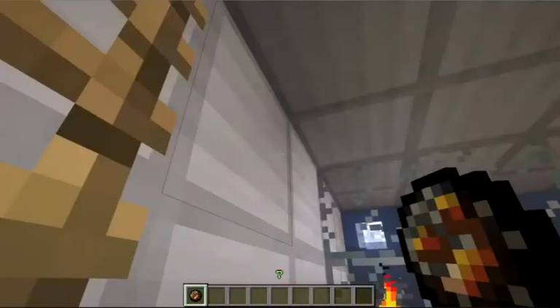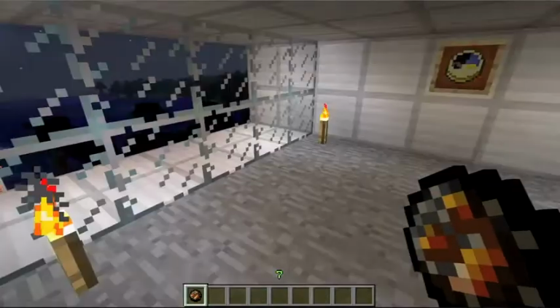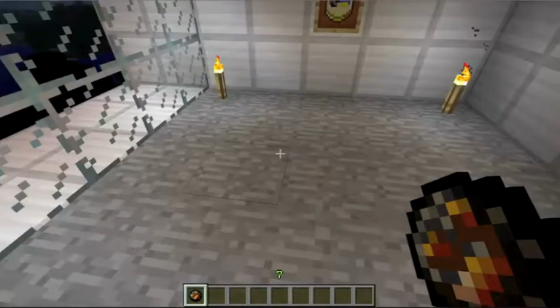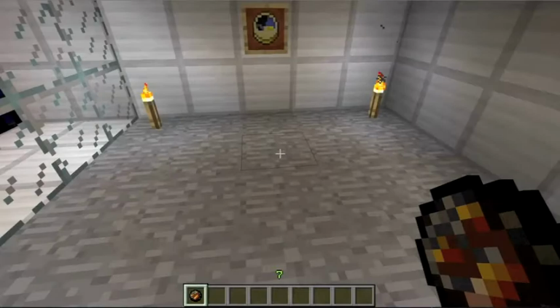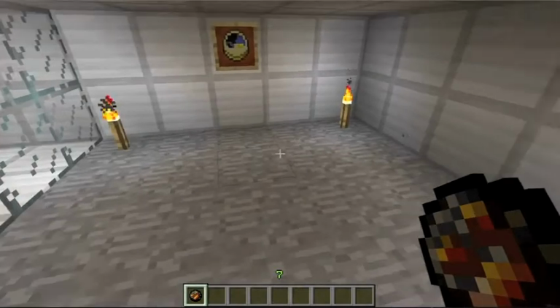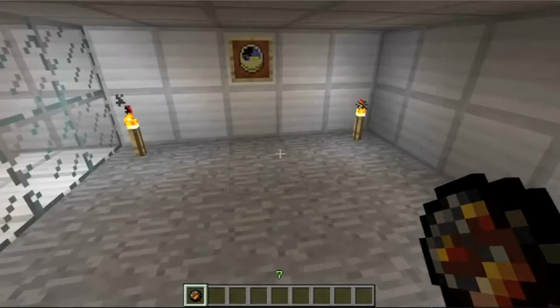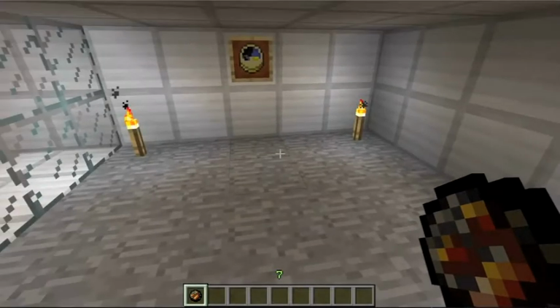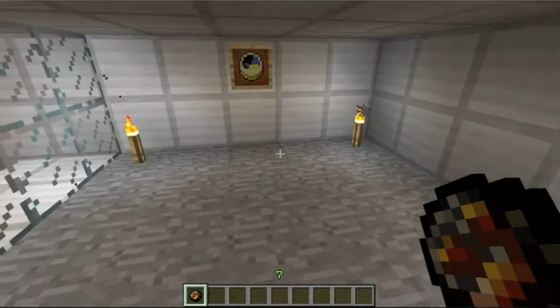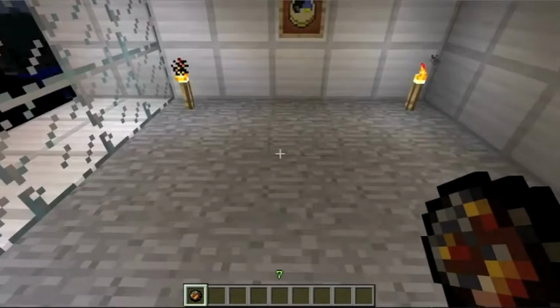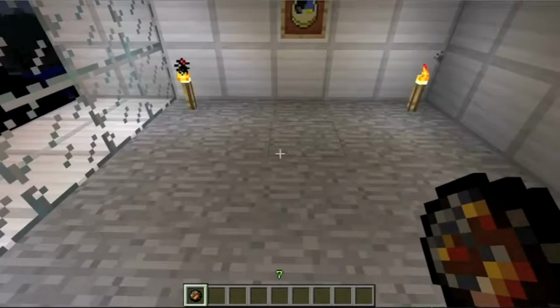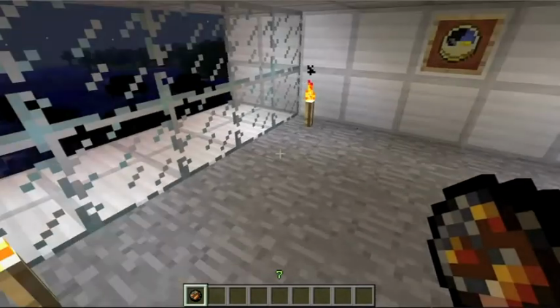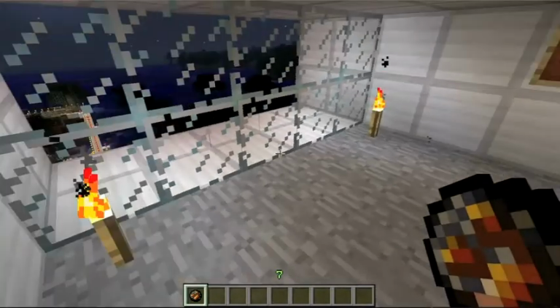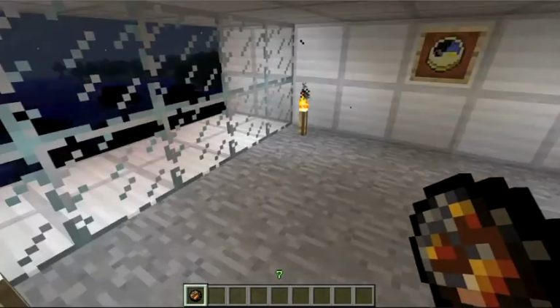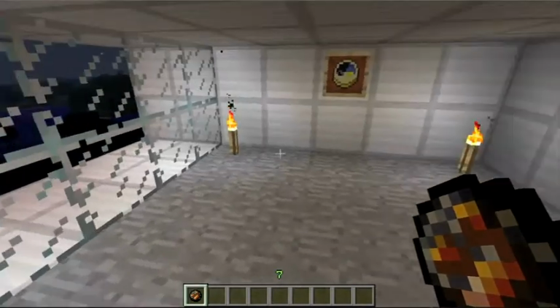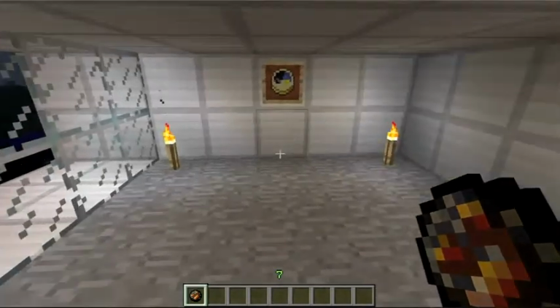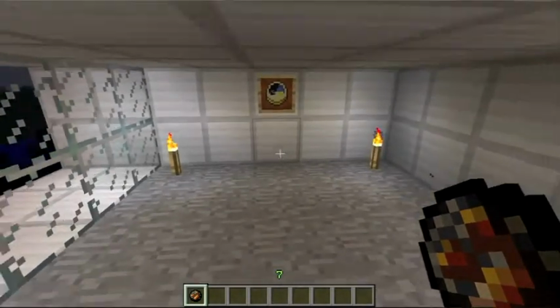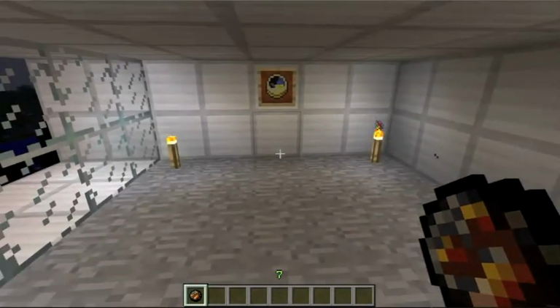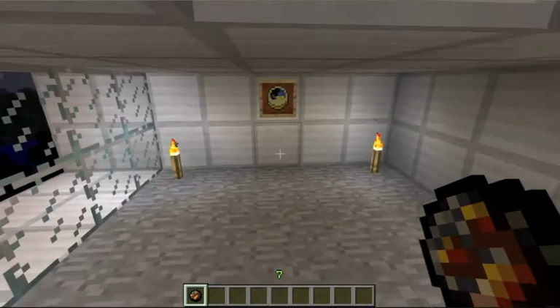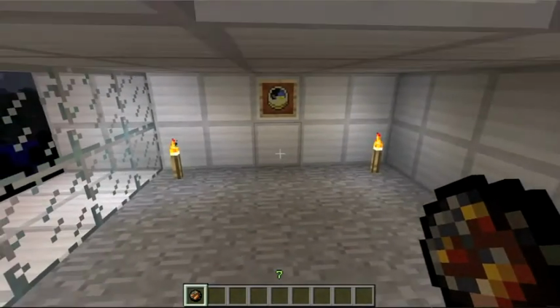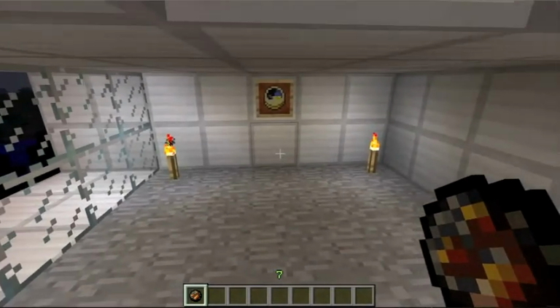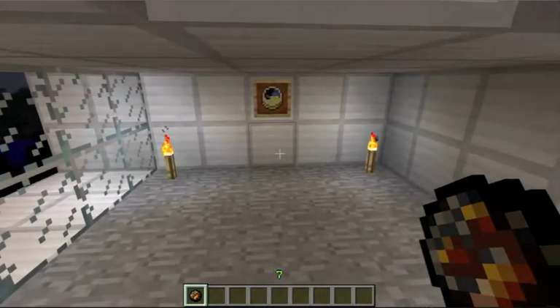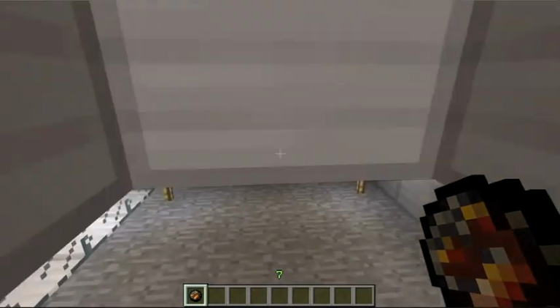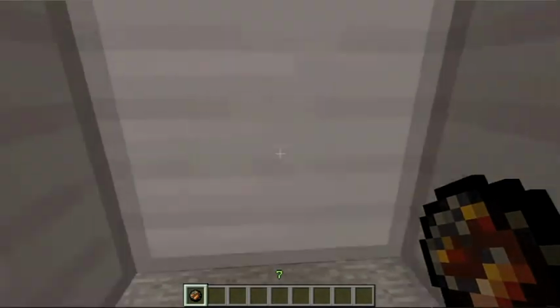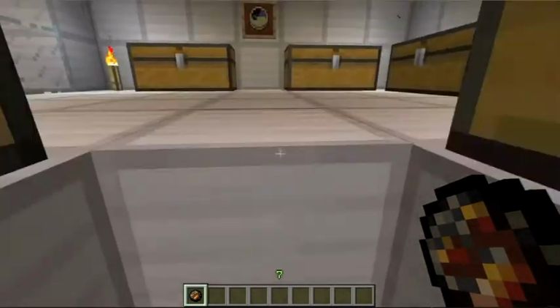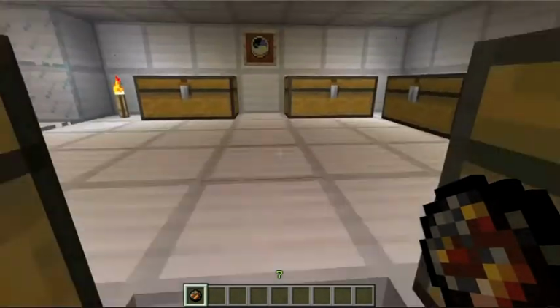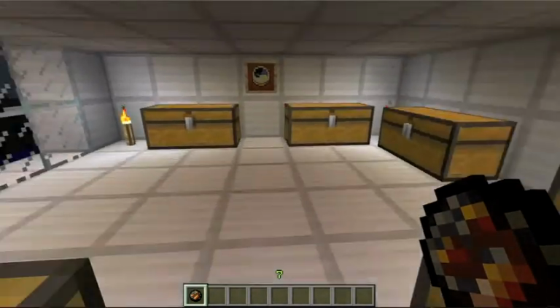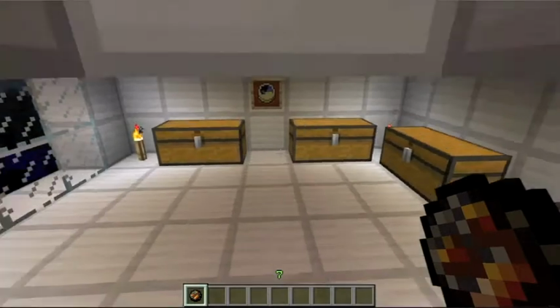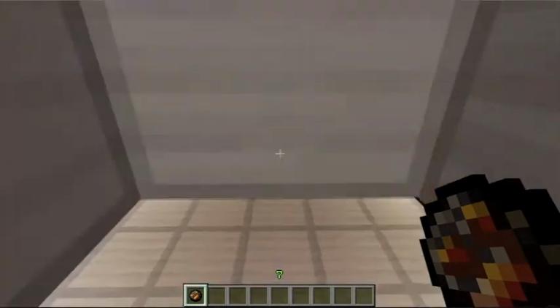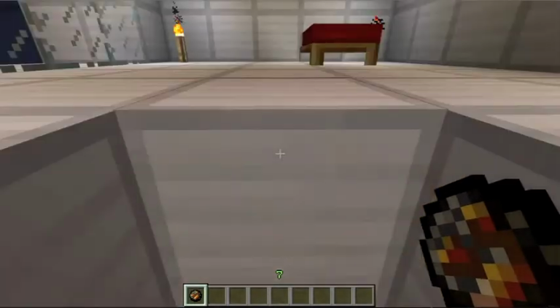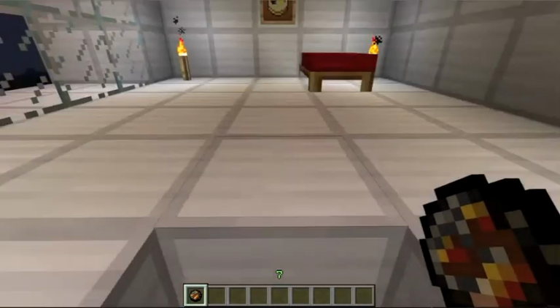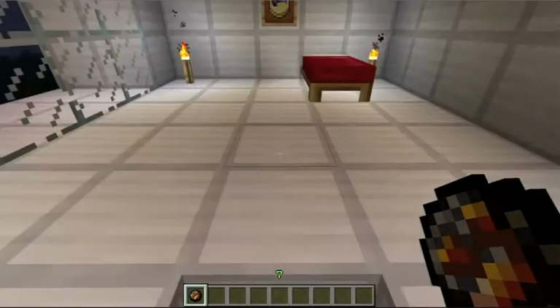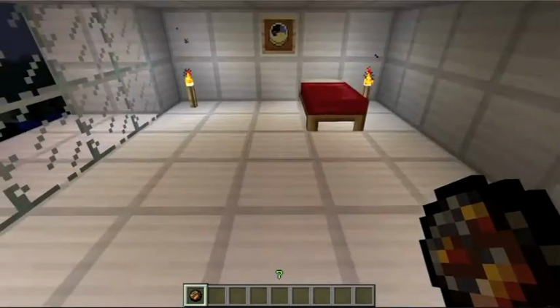Here is a vacant room — I don't have anything for it yet. This is the food room where I get all the stuff.